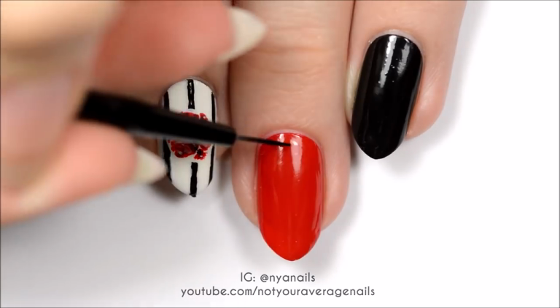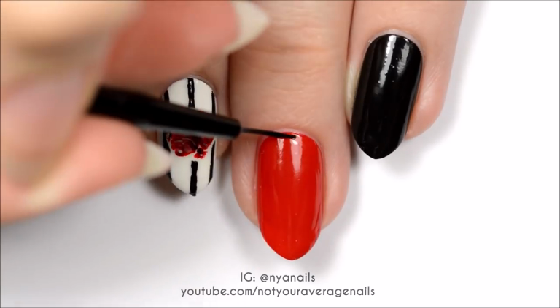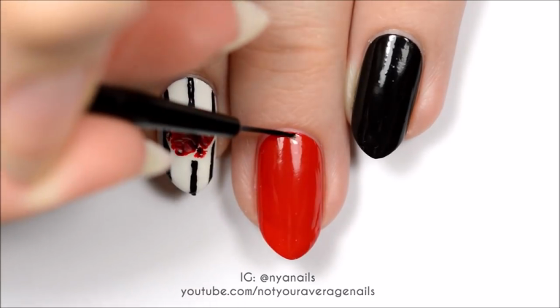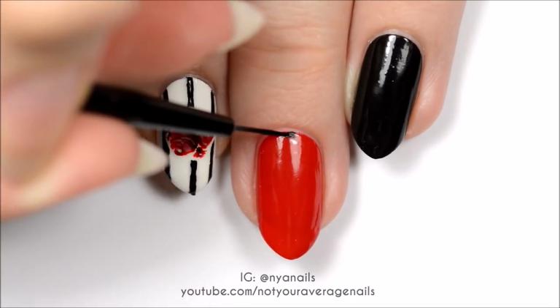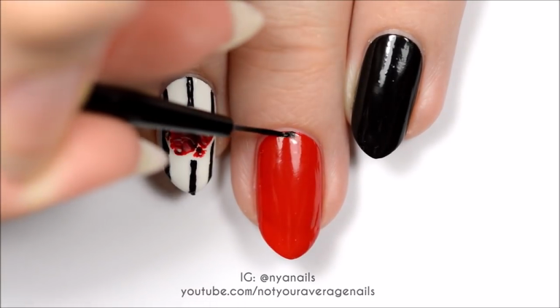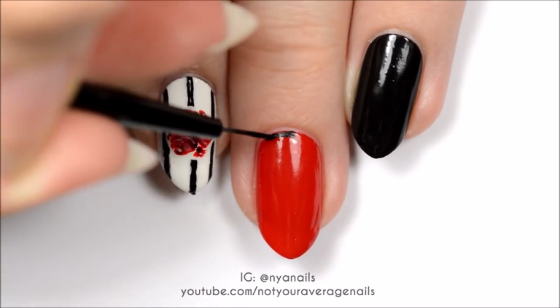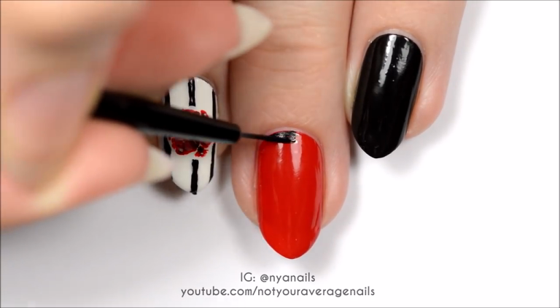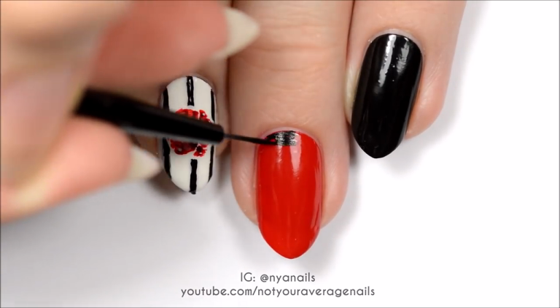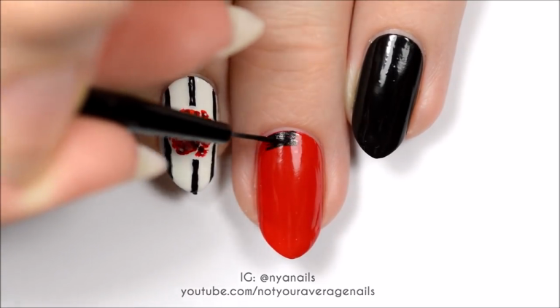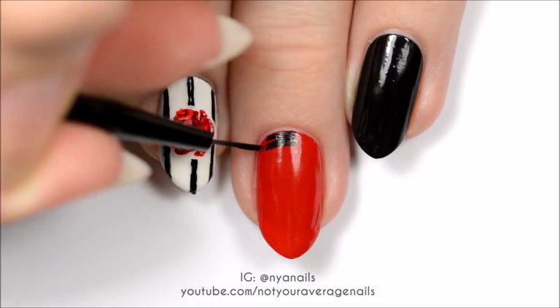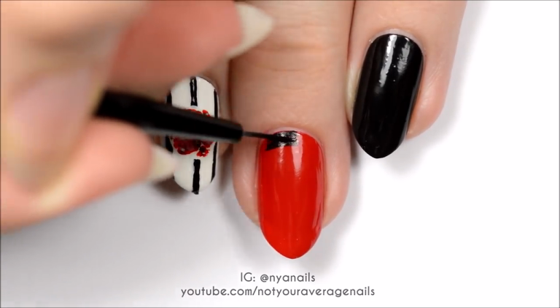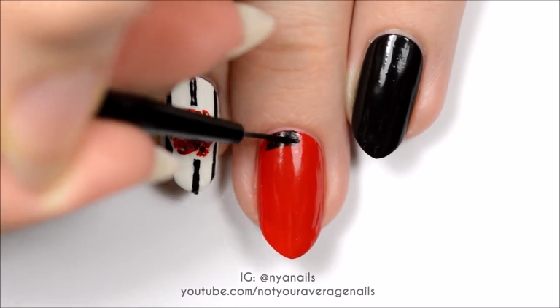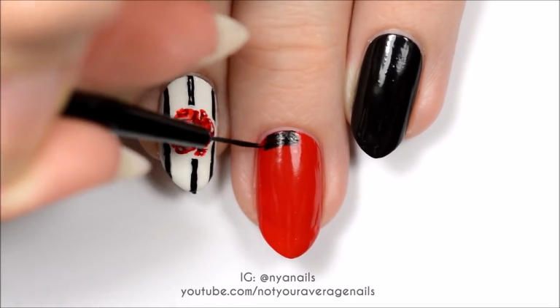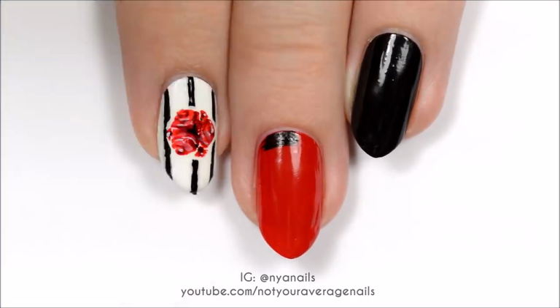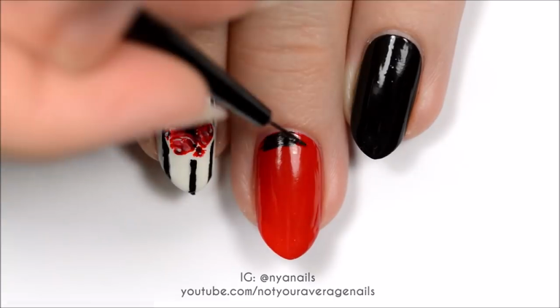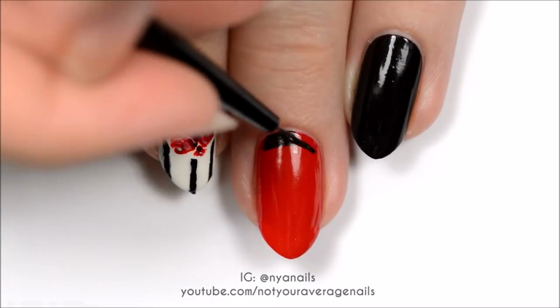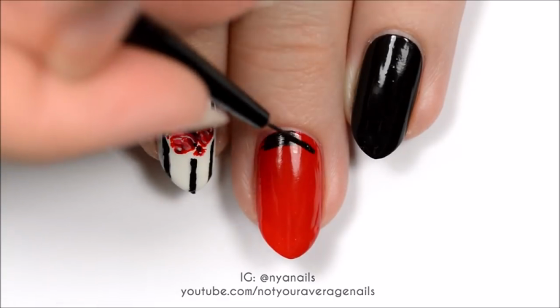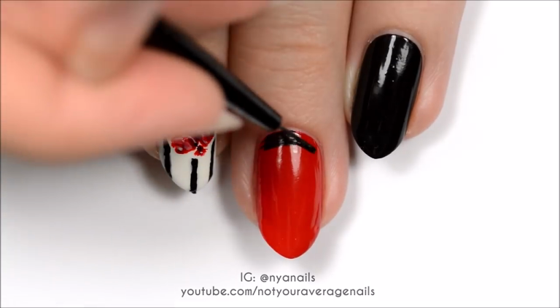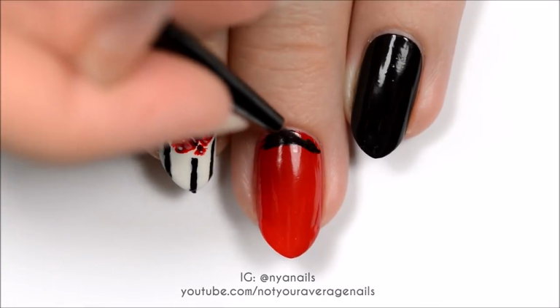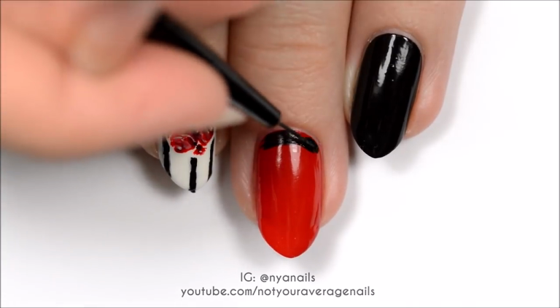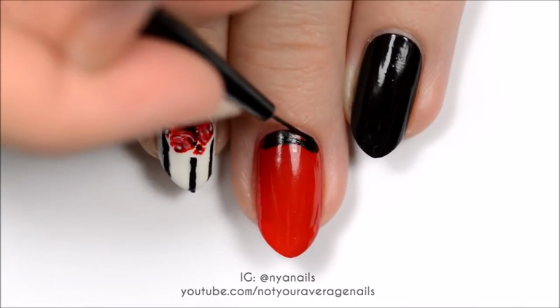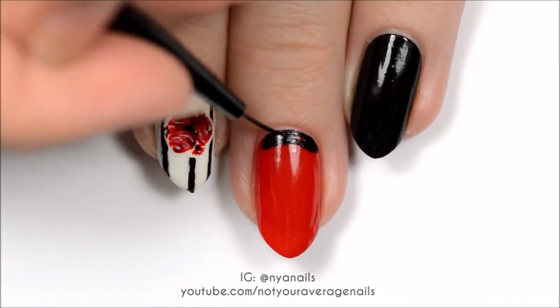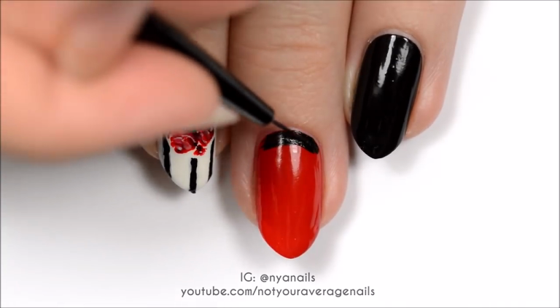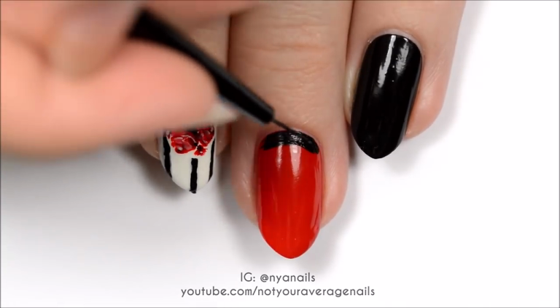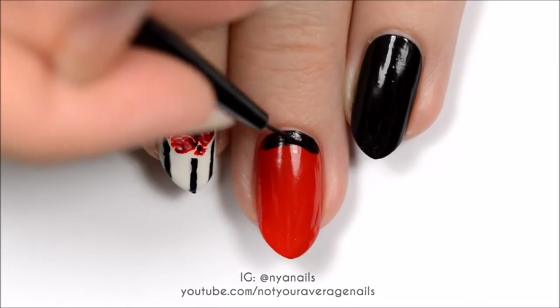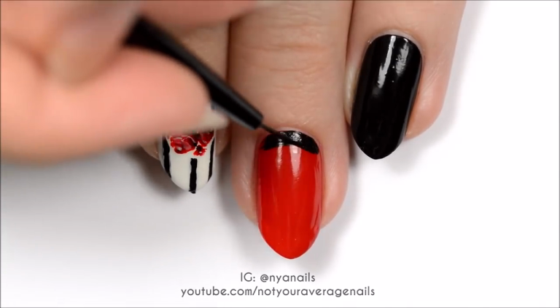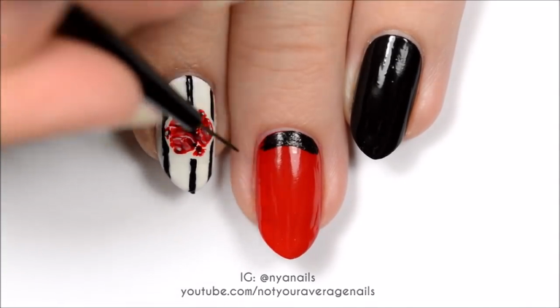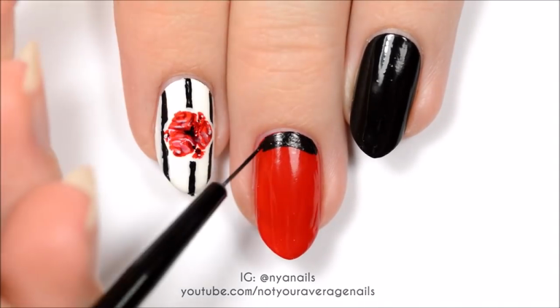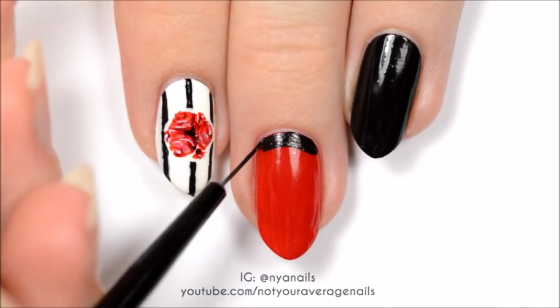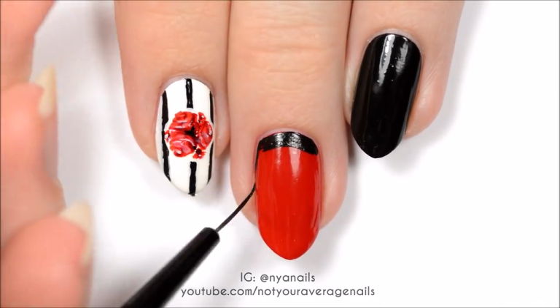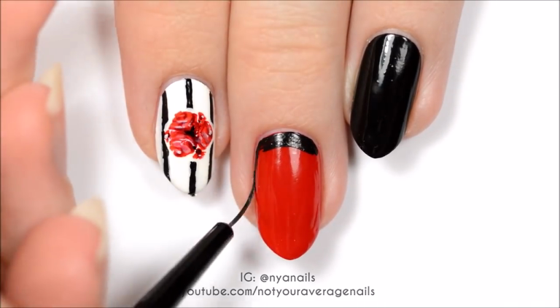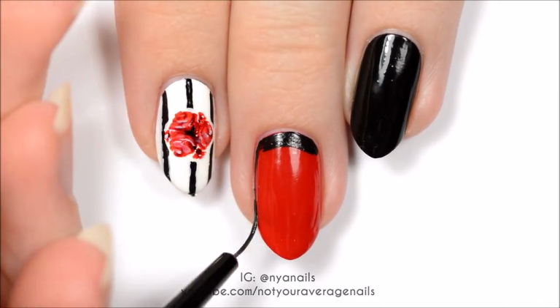Make a thick black outline around the red nail. You want the black section to be wide enough for the studs to fit on it.